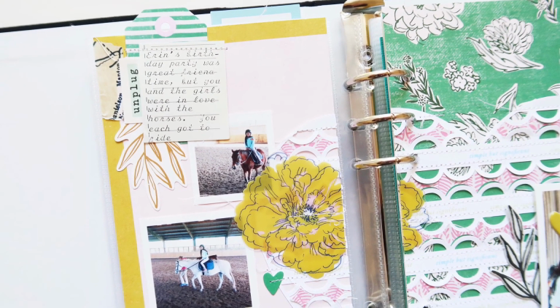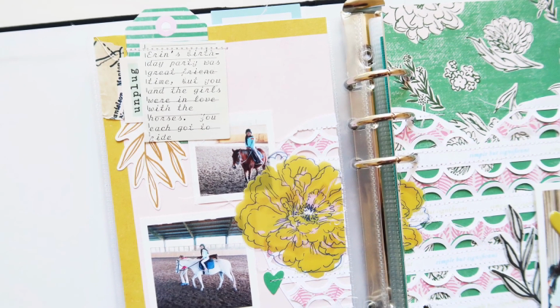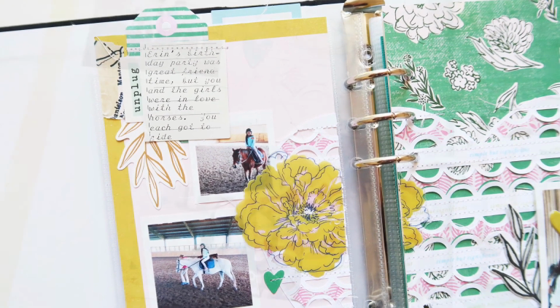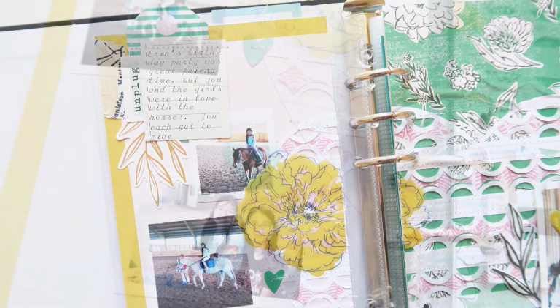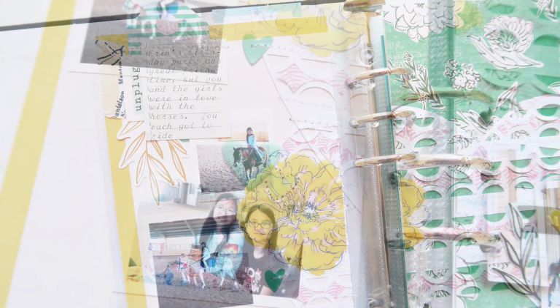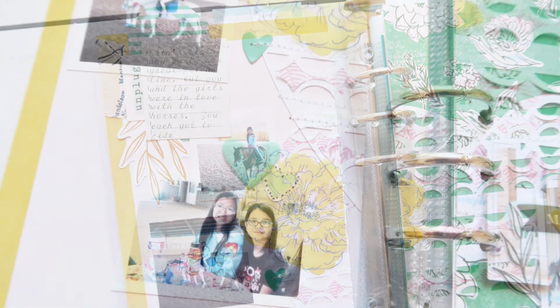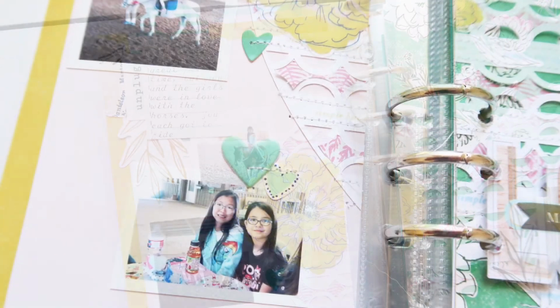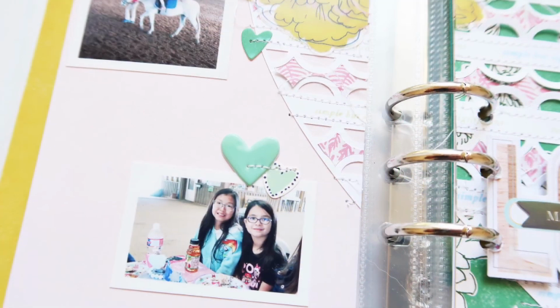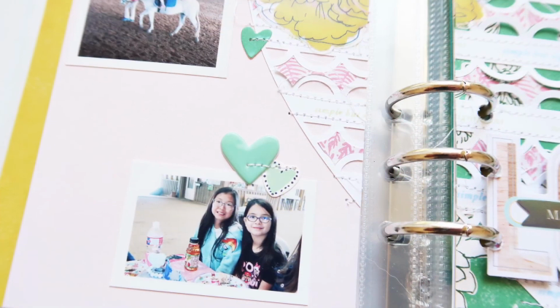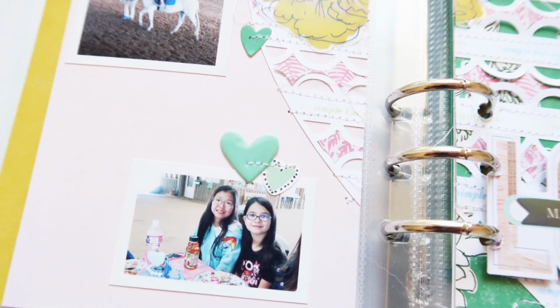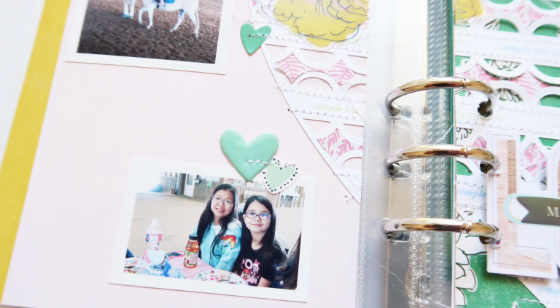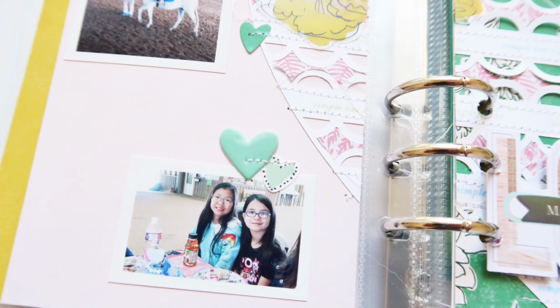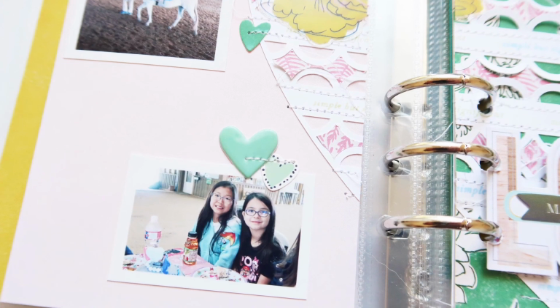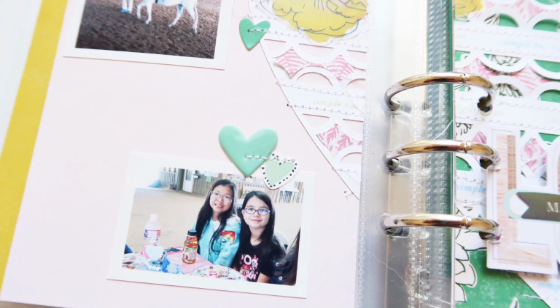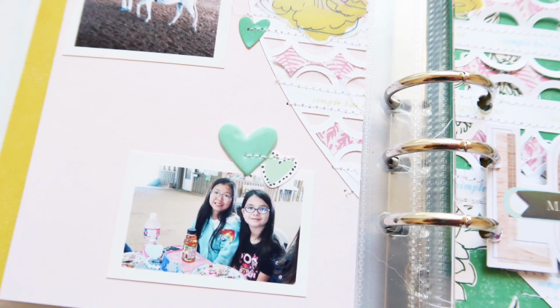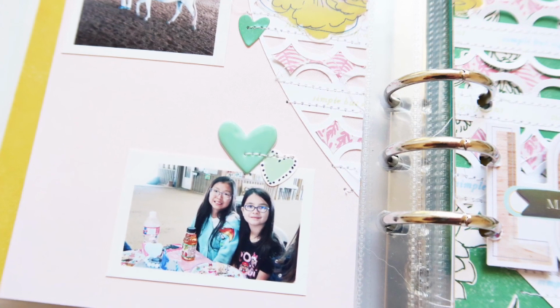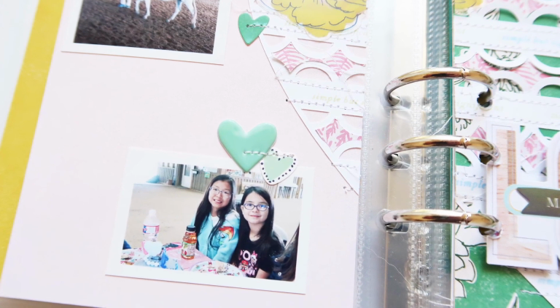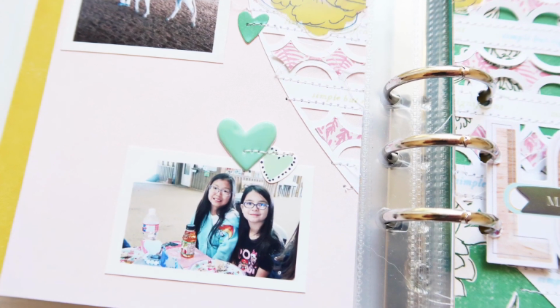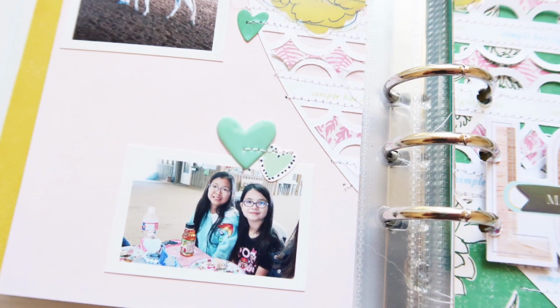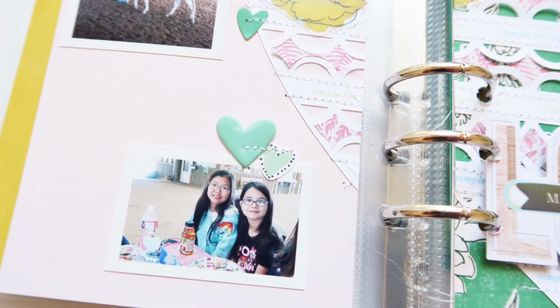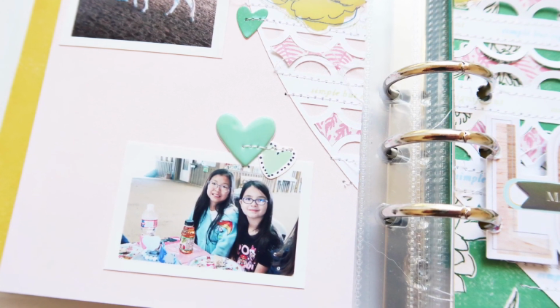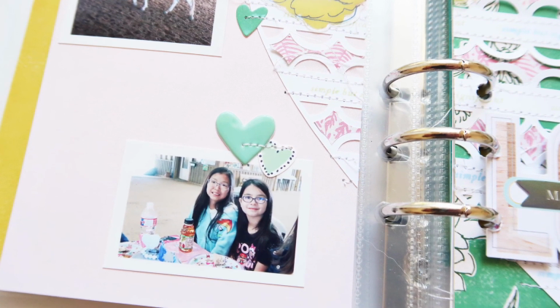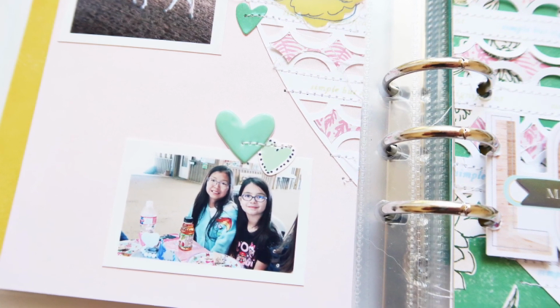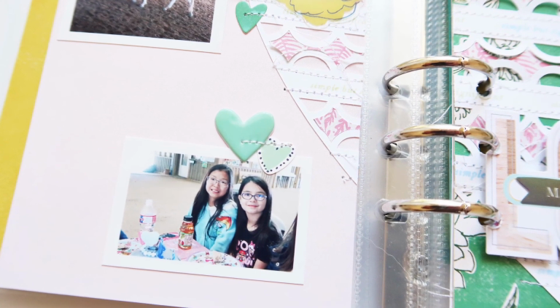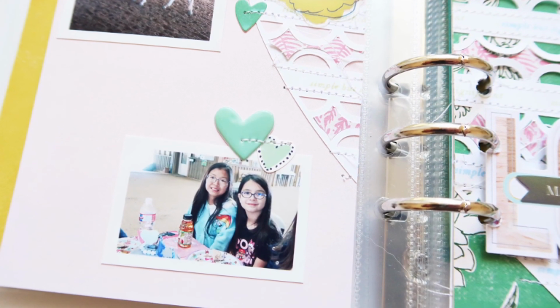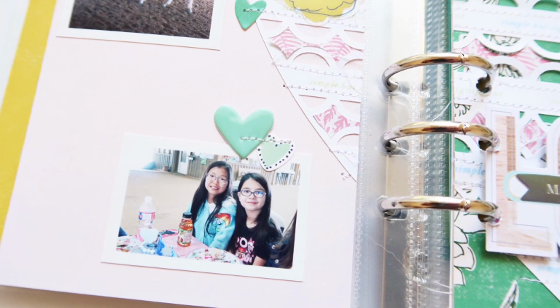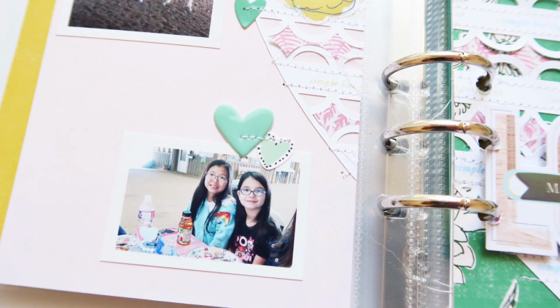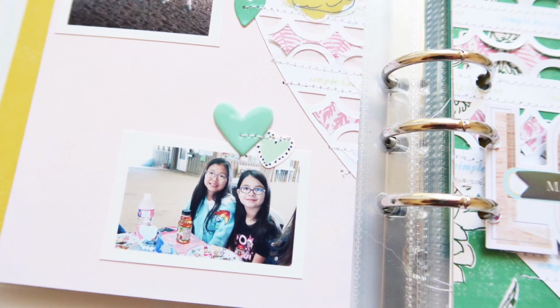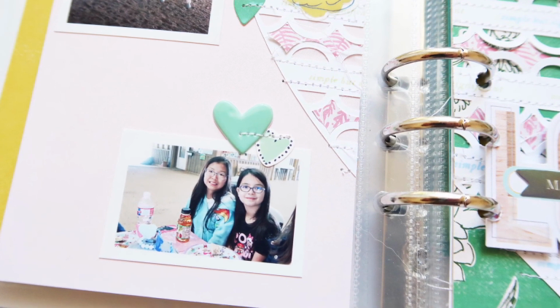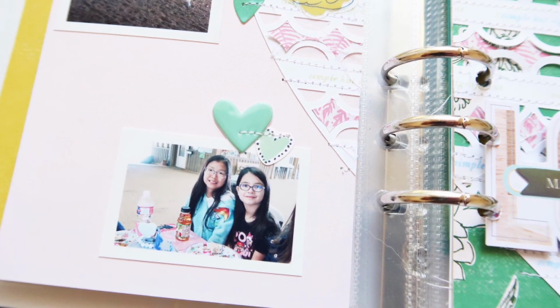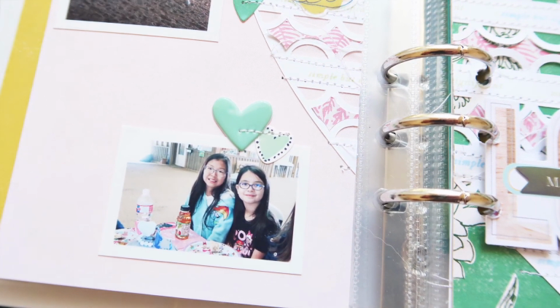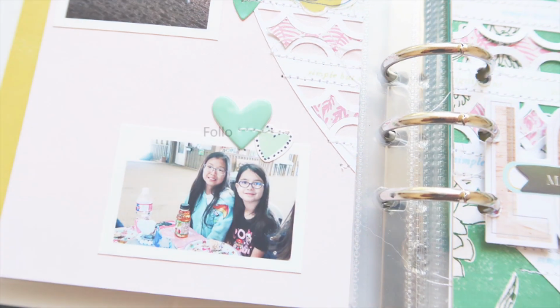I hope this gives you an idea of how you can get very creative in your Lifecrafted album.